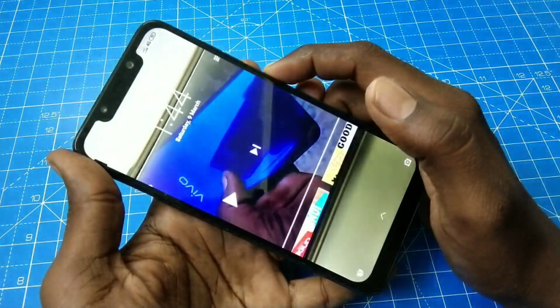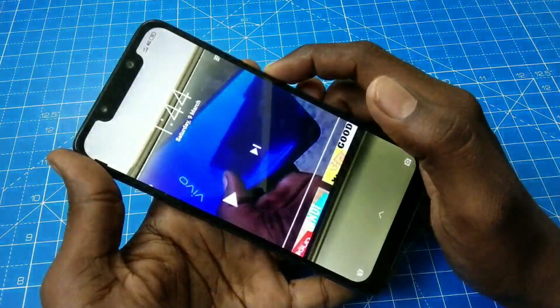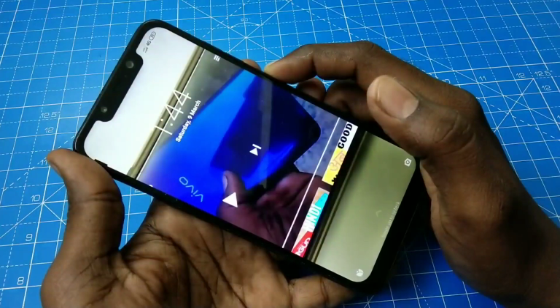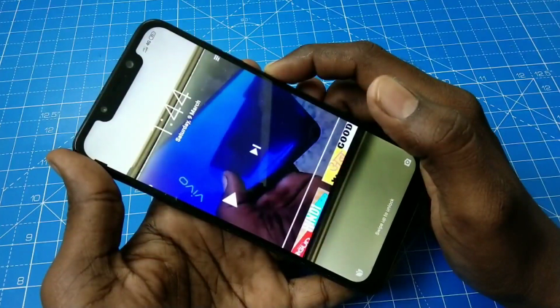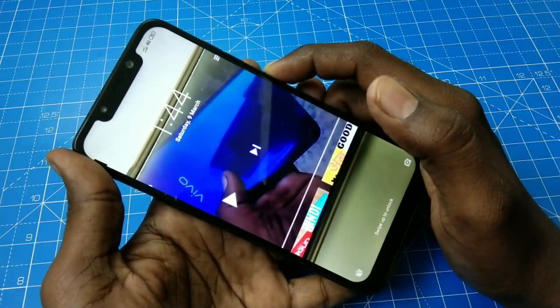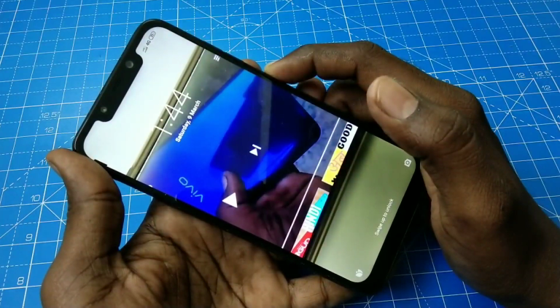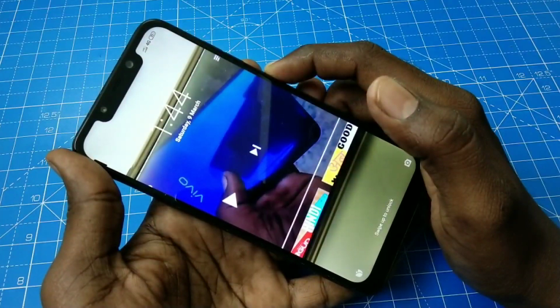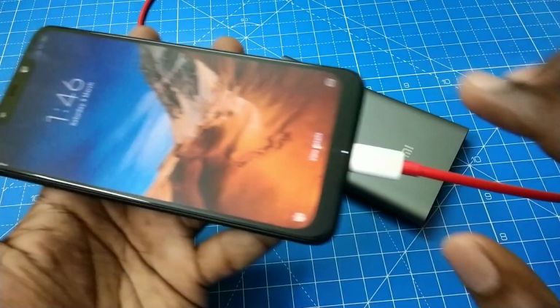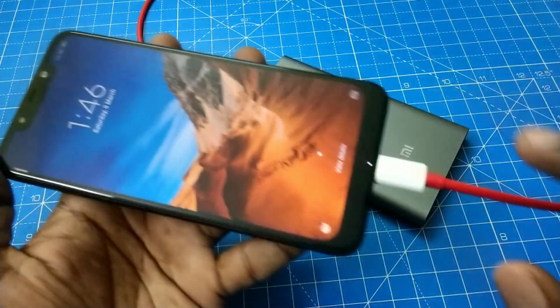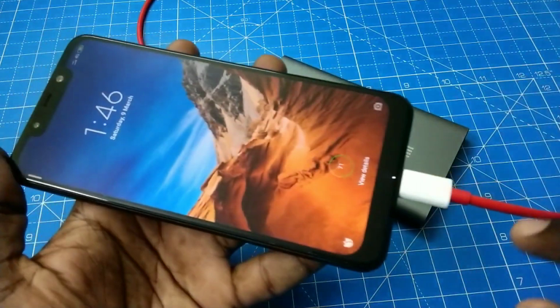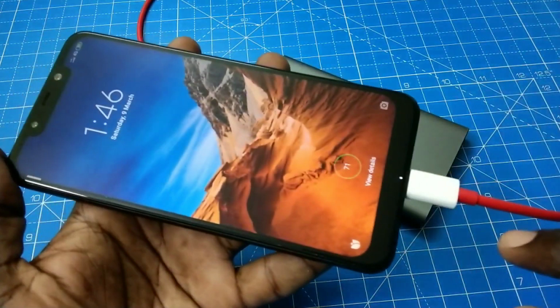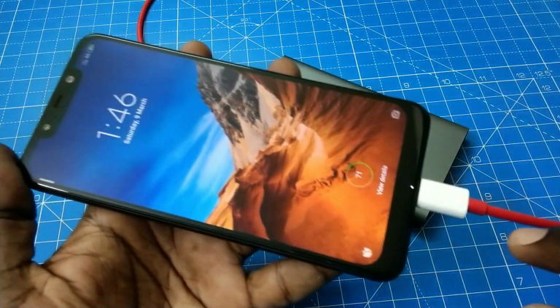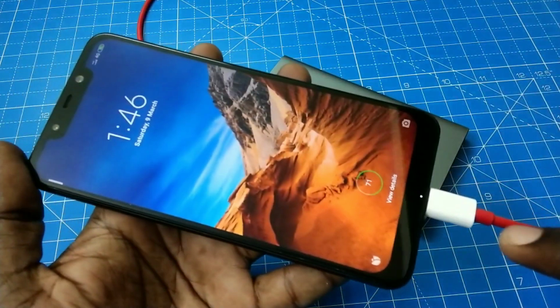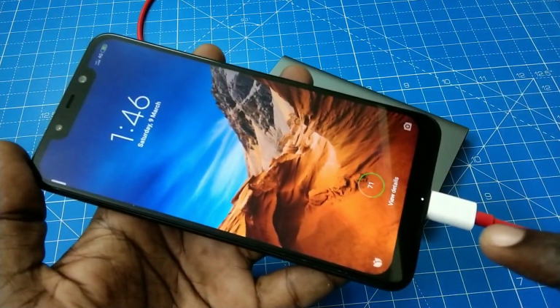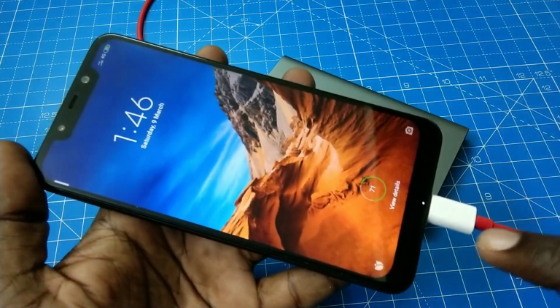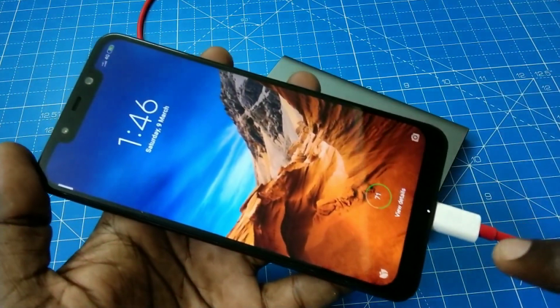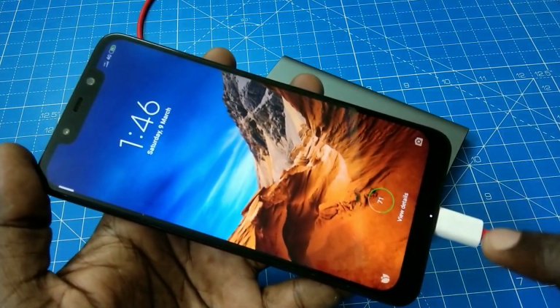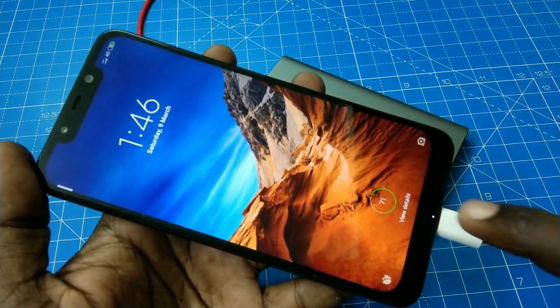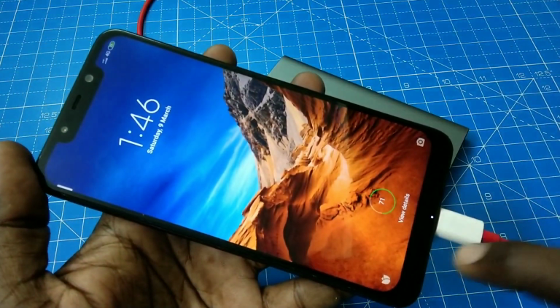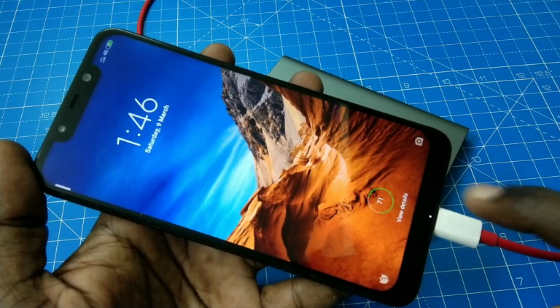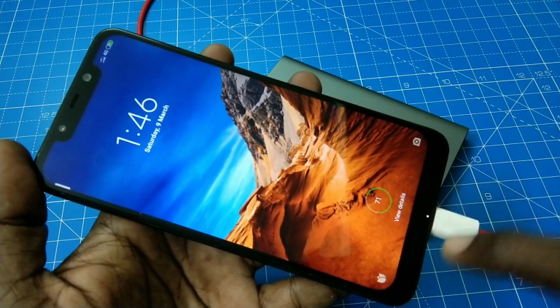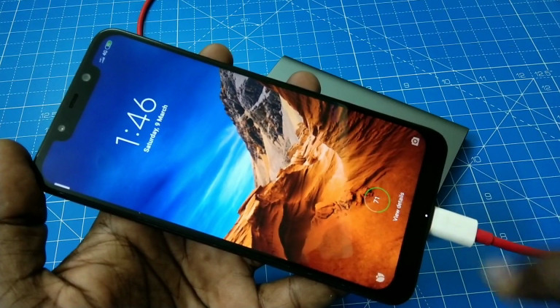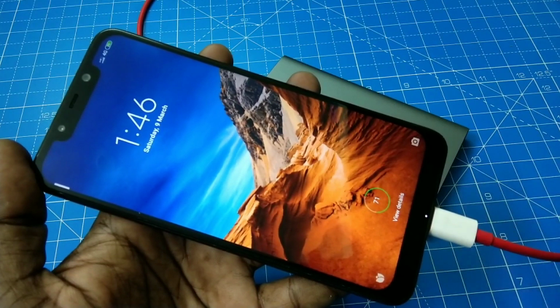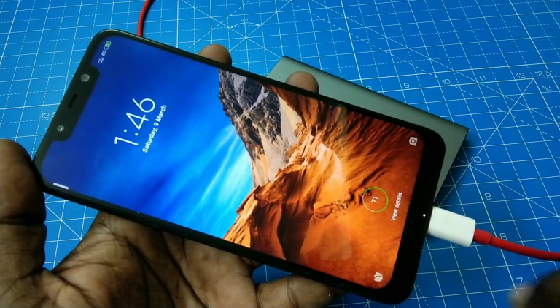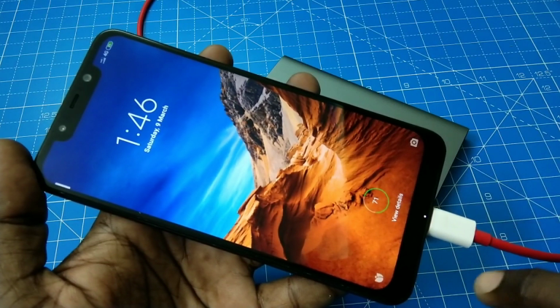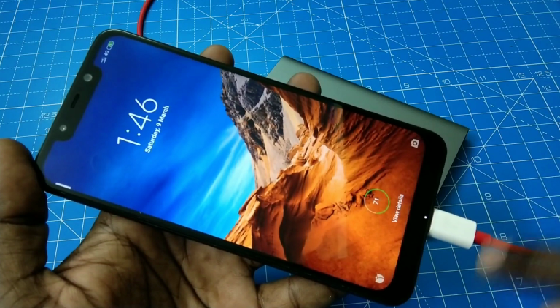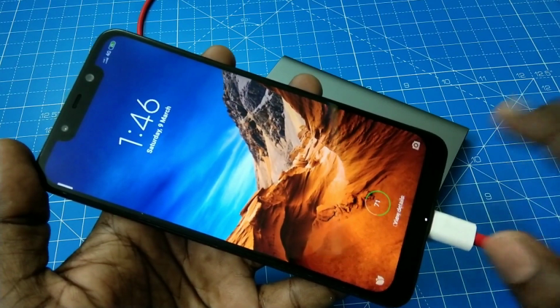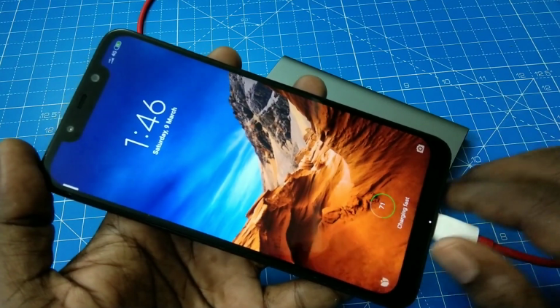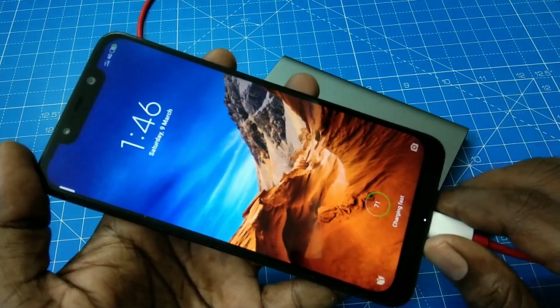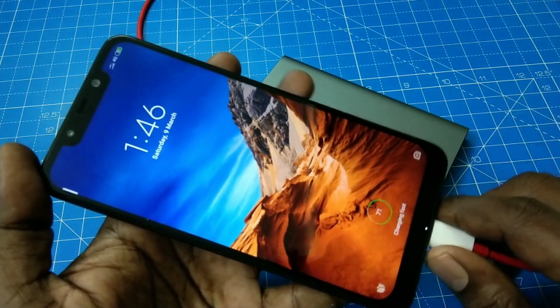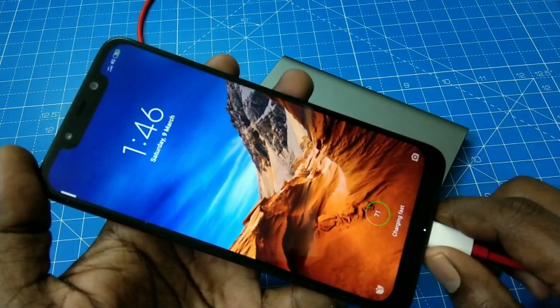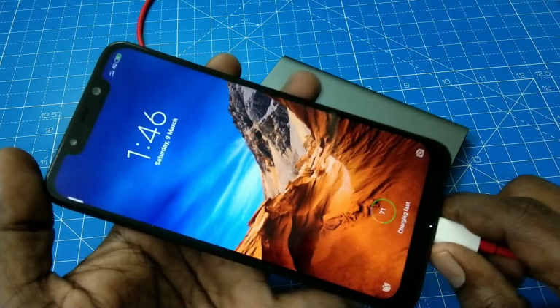See here — I am going to put it on charge. Yes, the notification light is here.